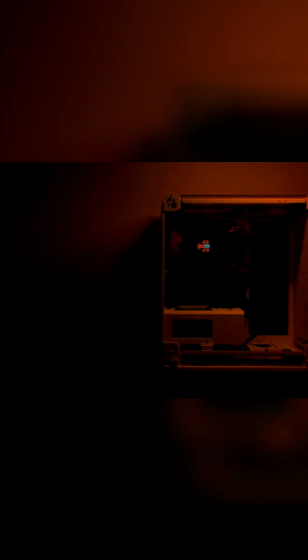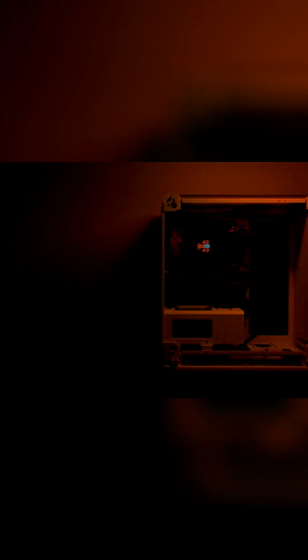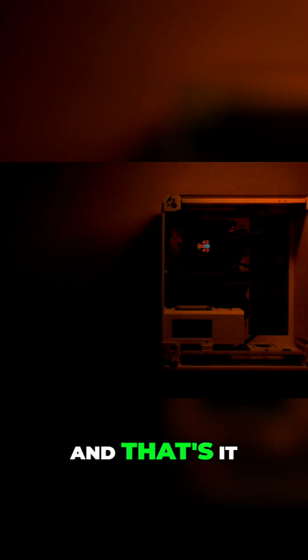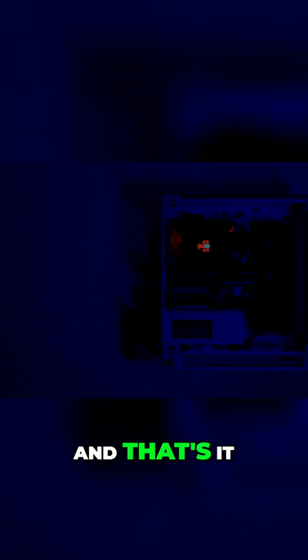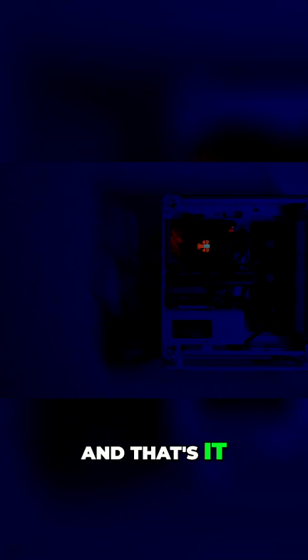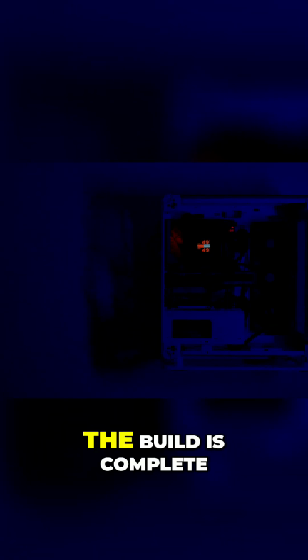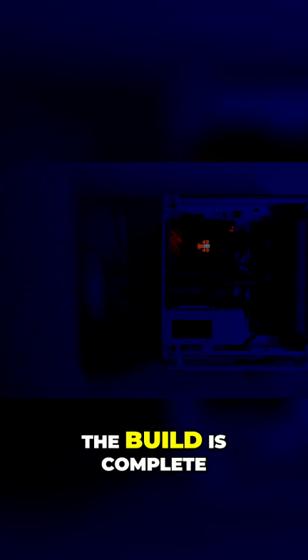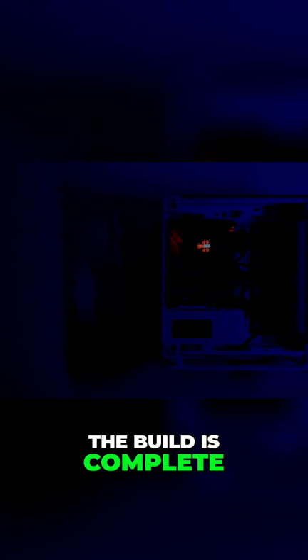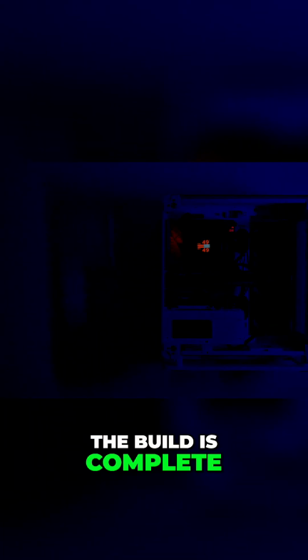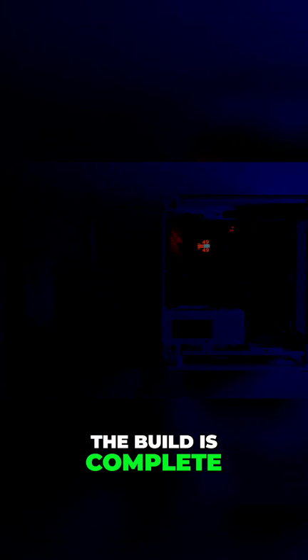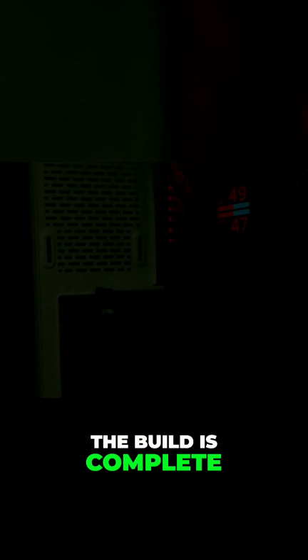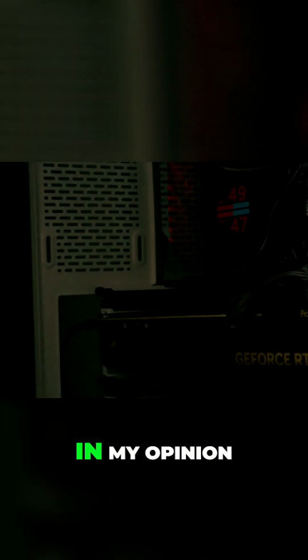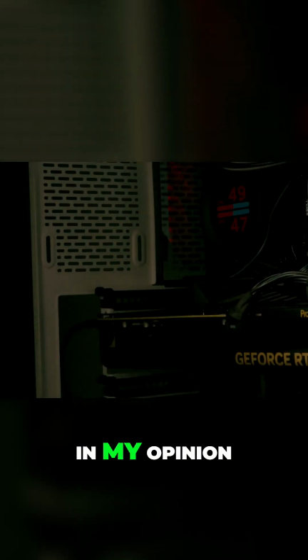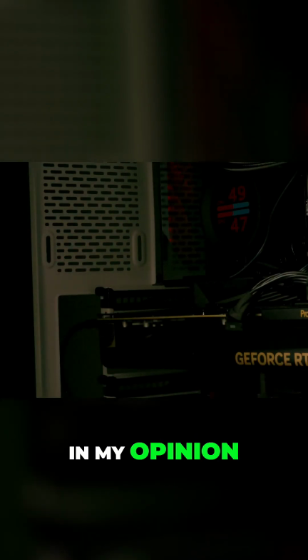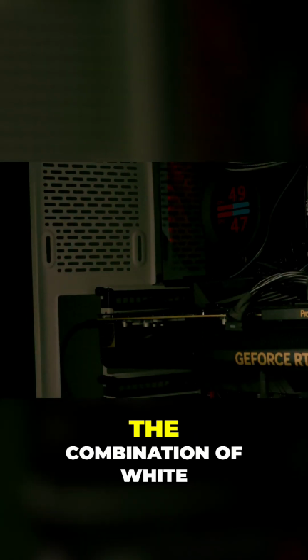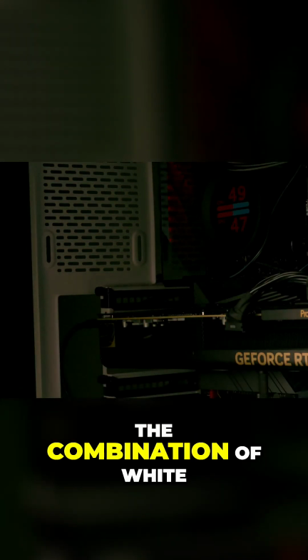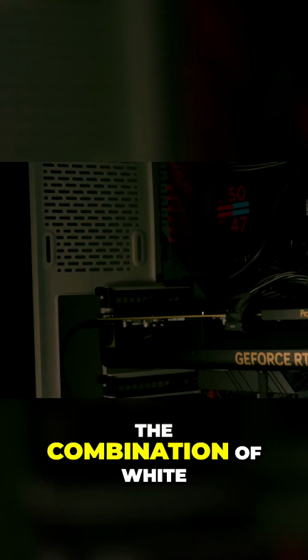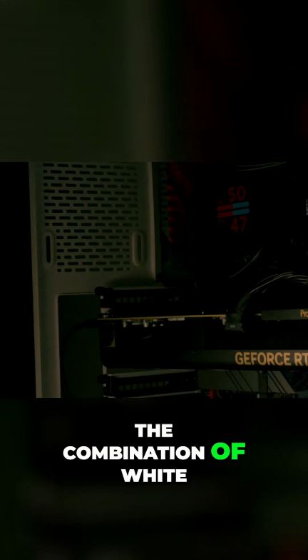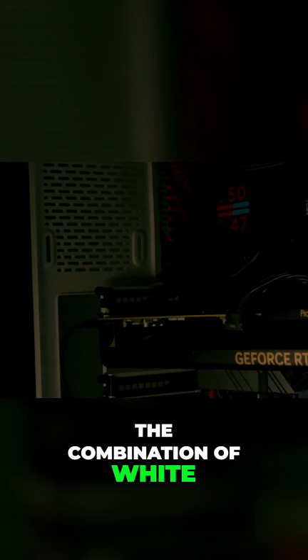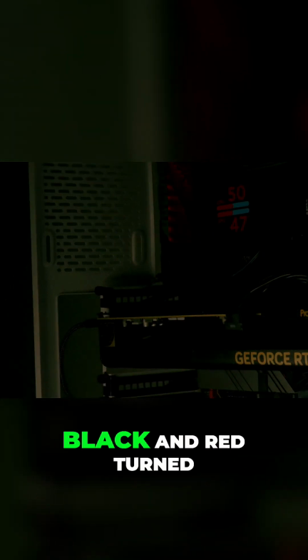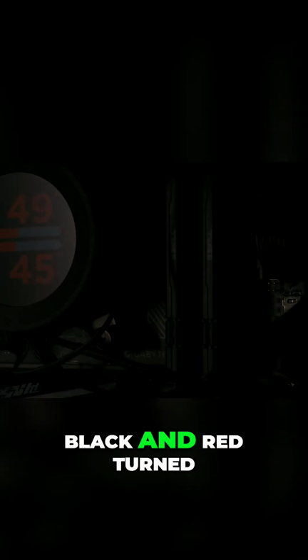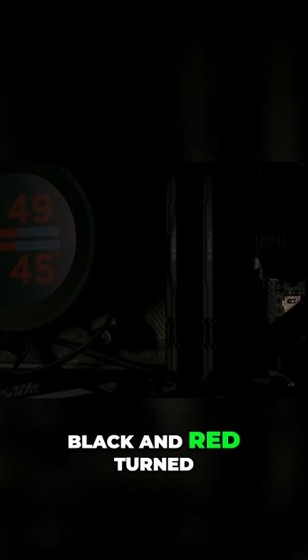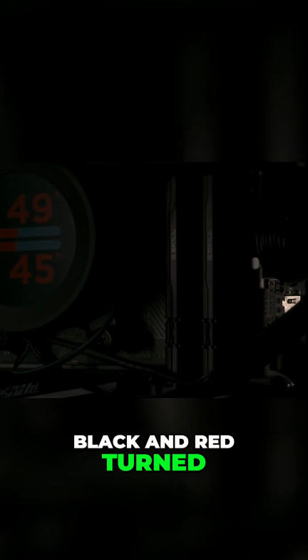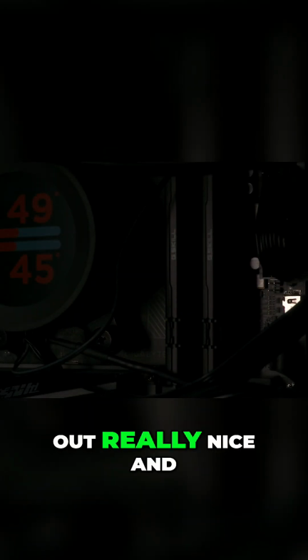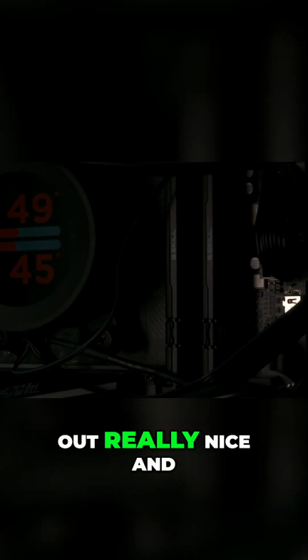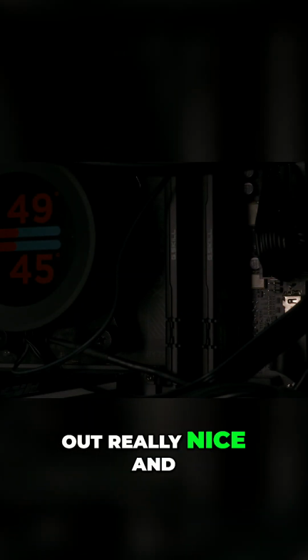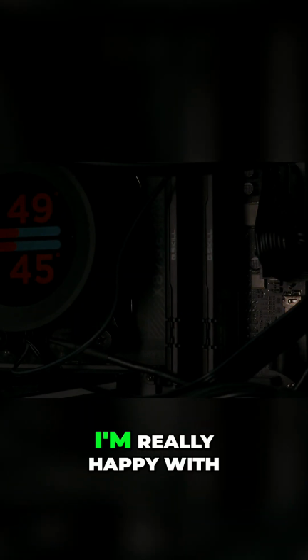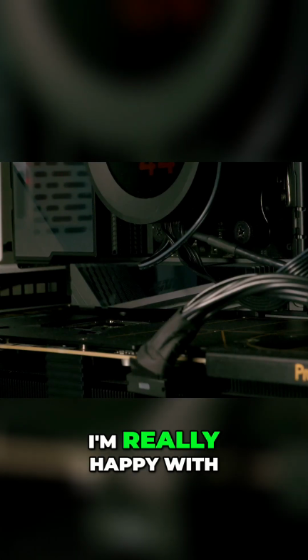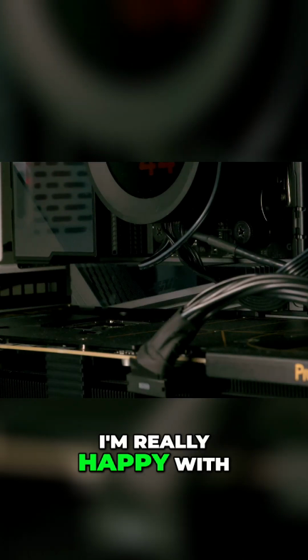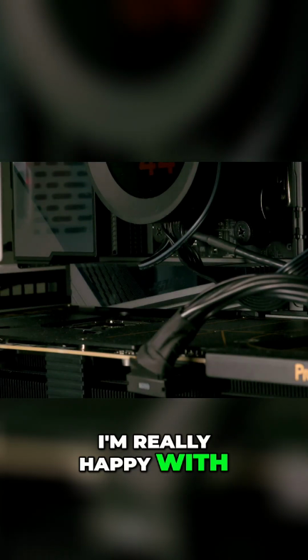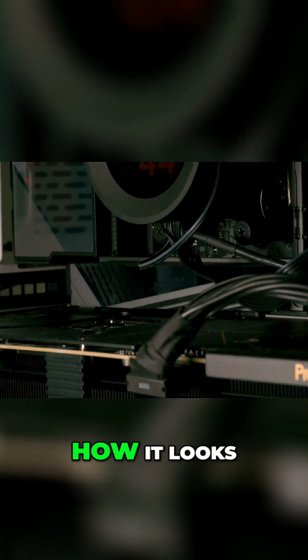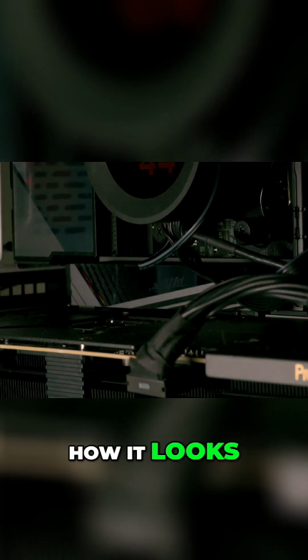And that's it, the build is complete. In my opinion the combination of white, black and red turned out really nice and I'm really happy with how it looks.